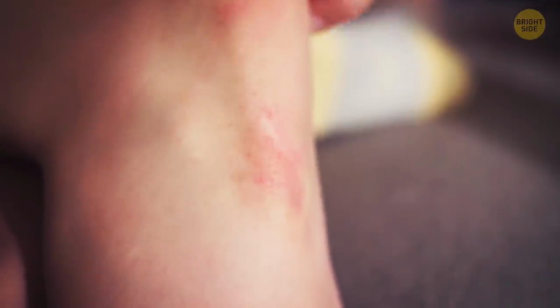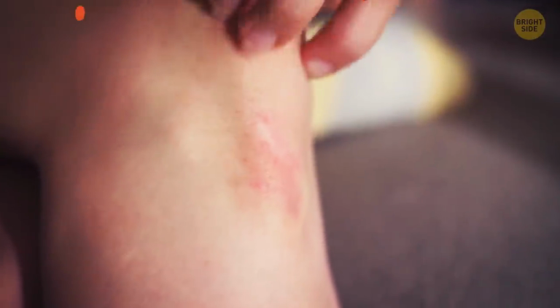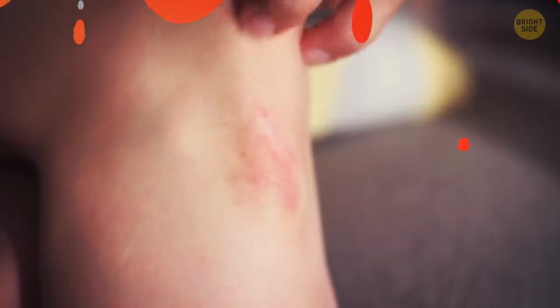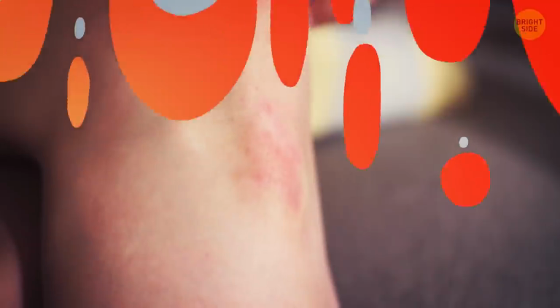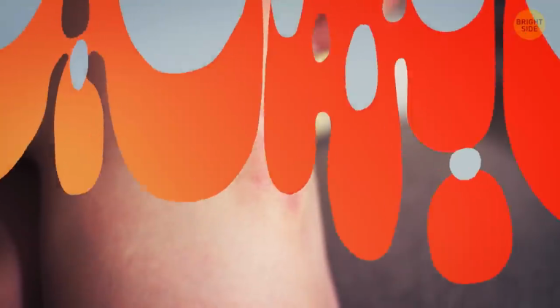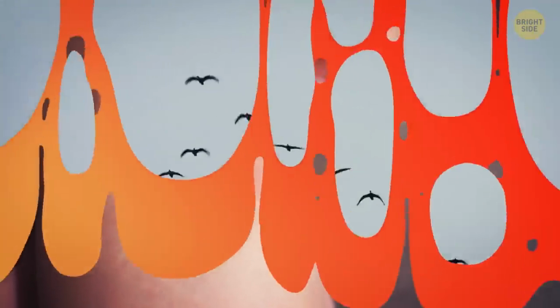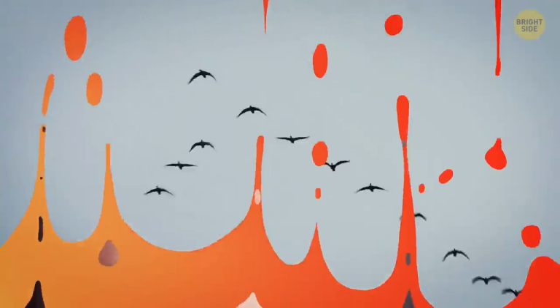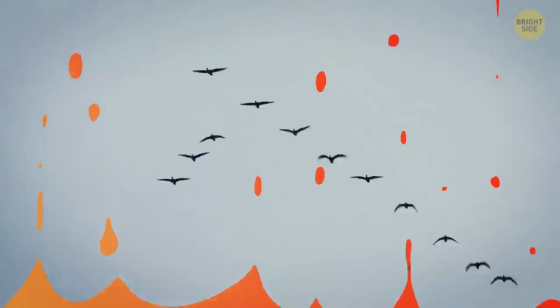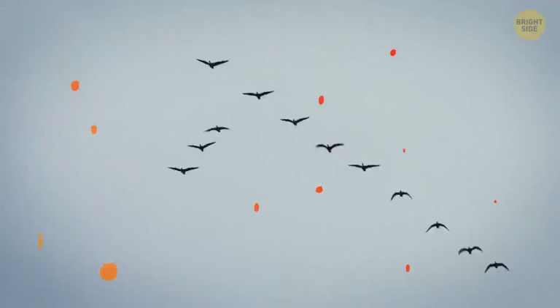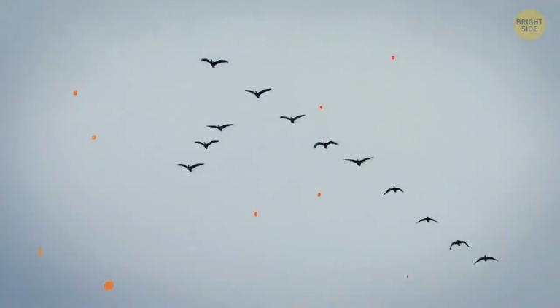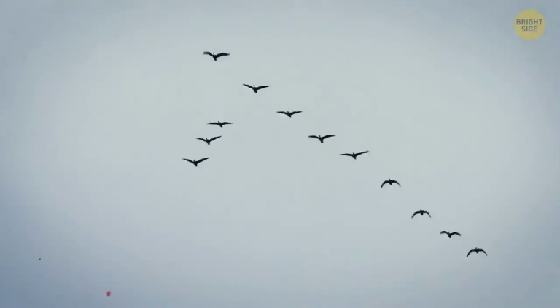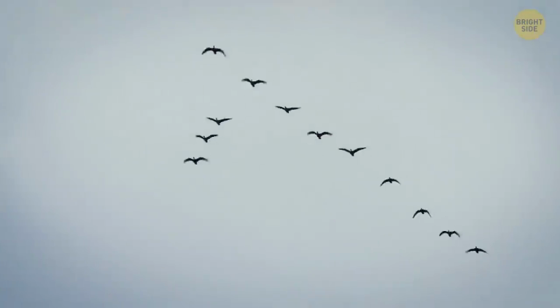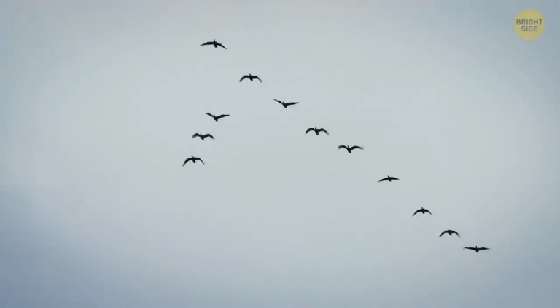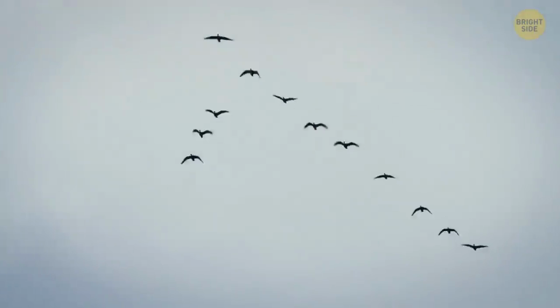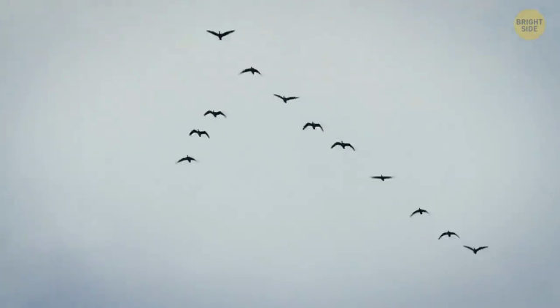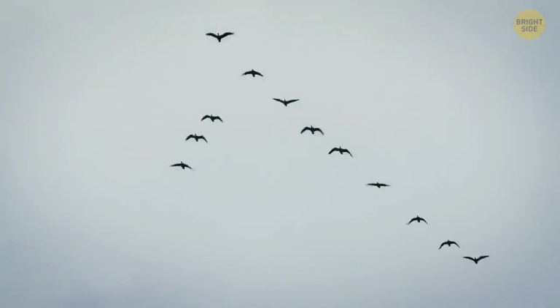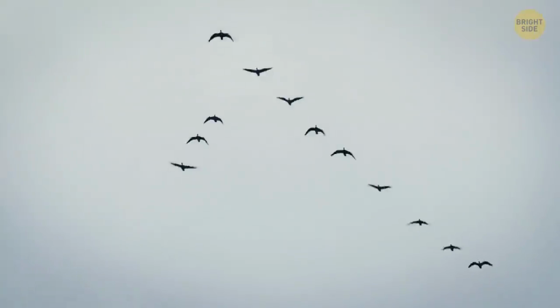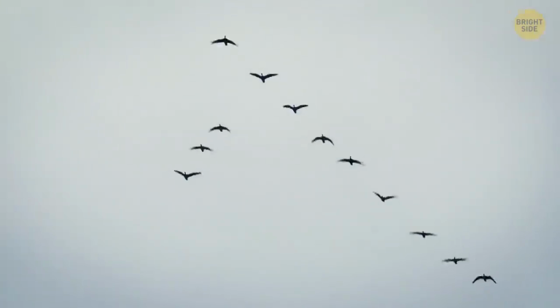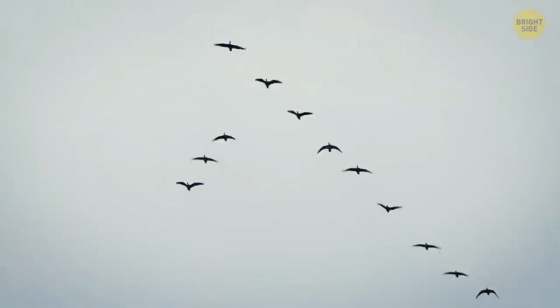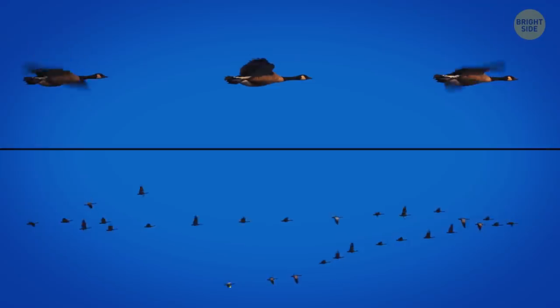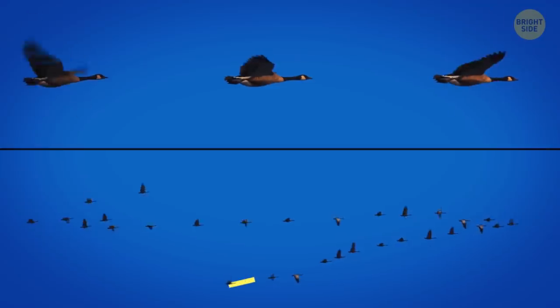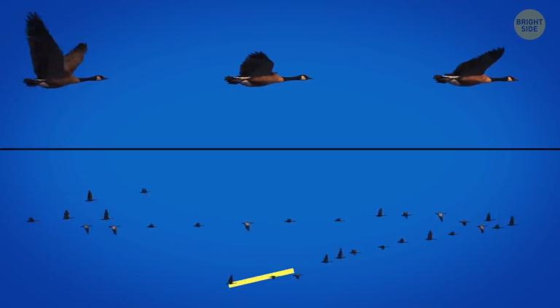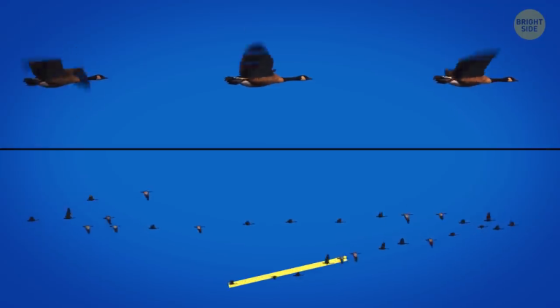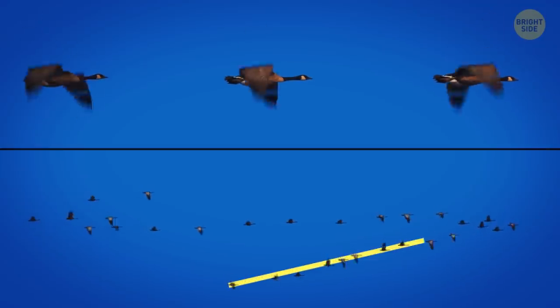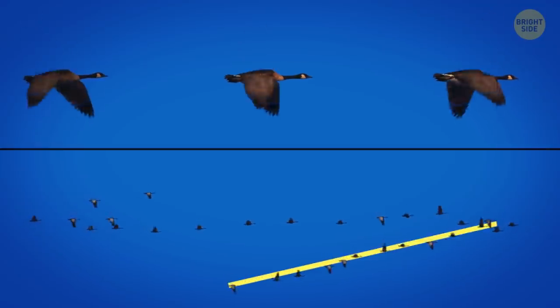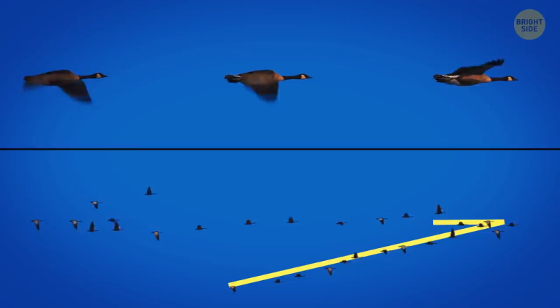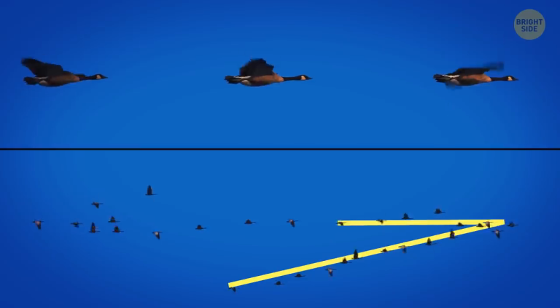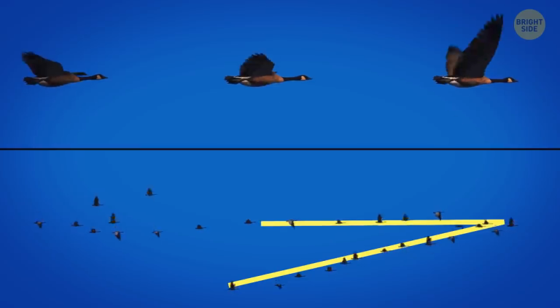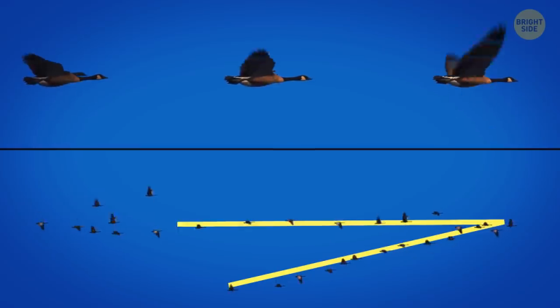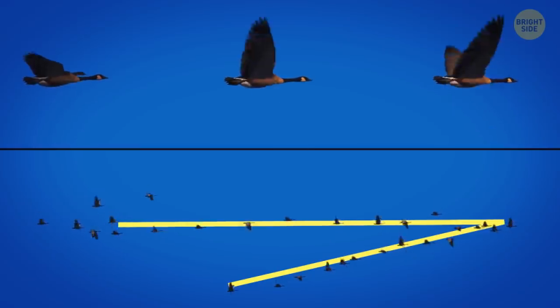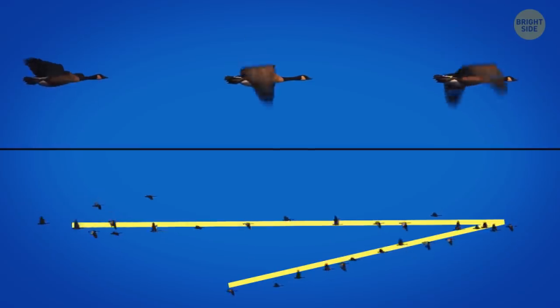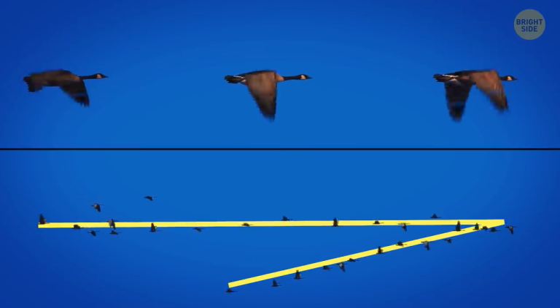Geese usually fly in a V-shaped formation to conserve energy and make sure none of their team members get lost.